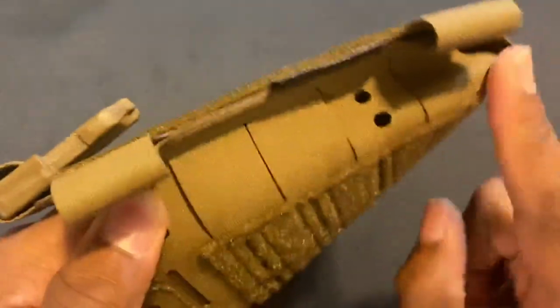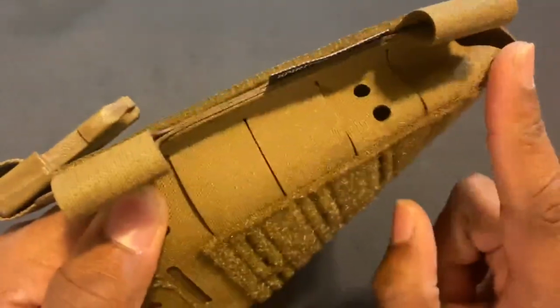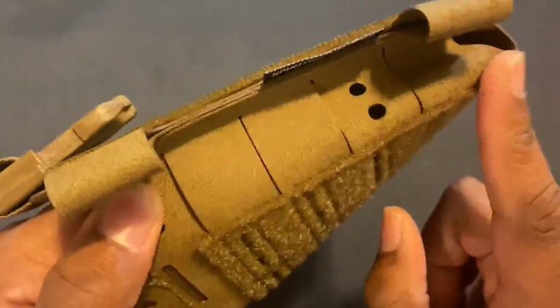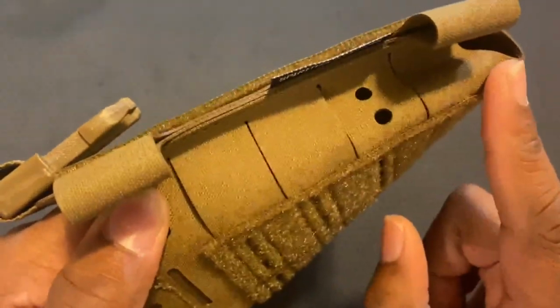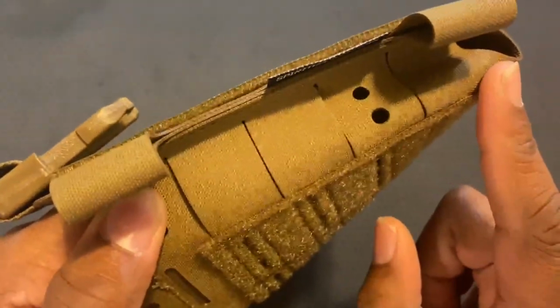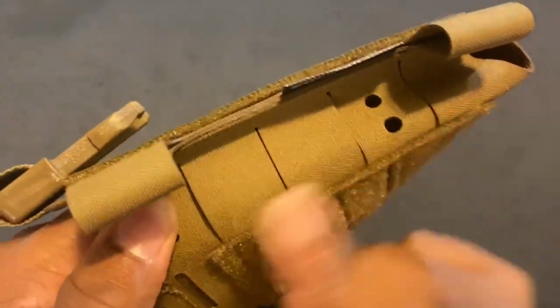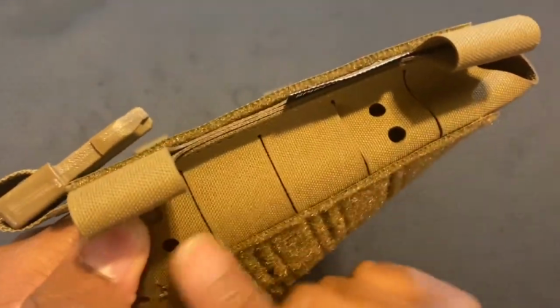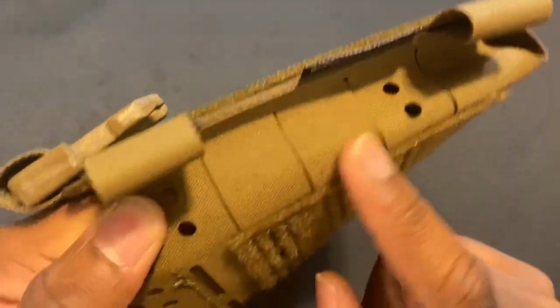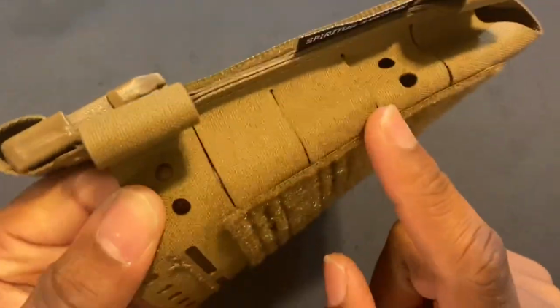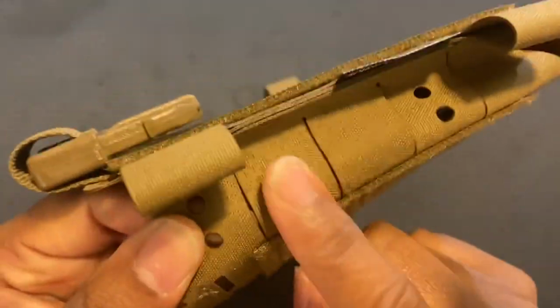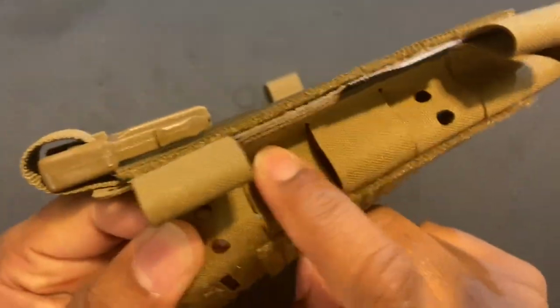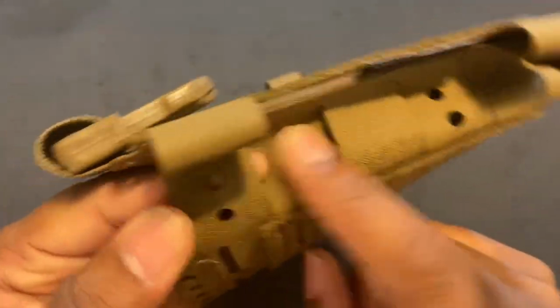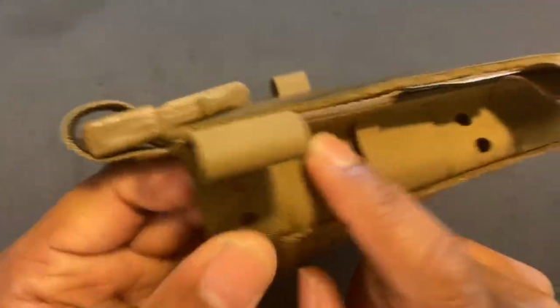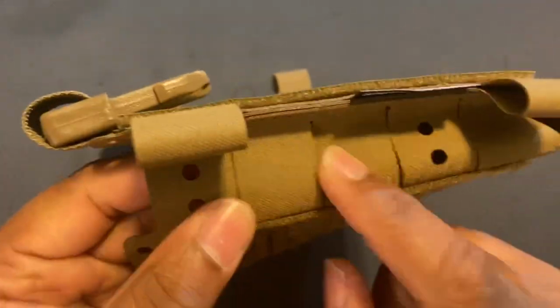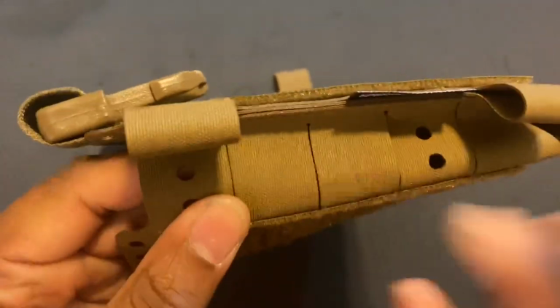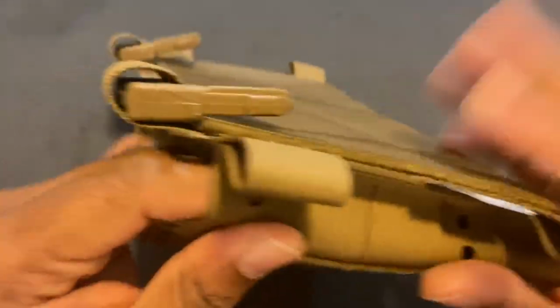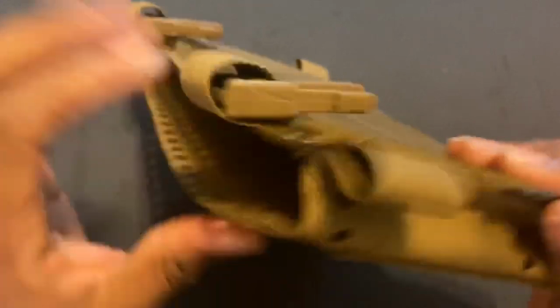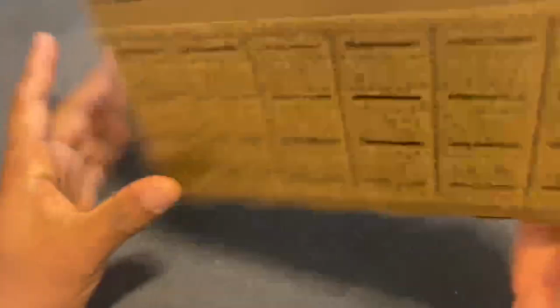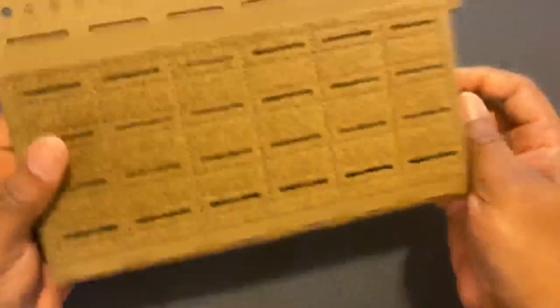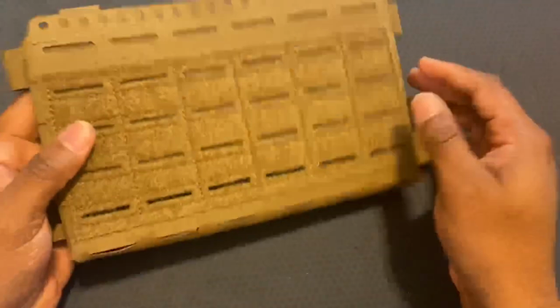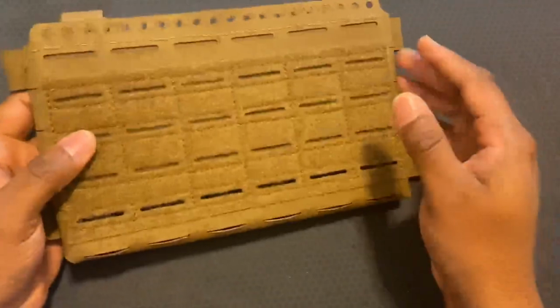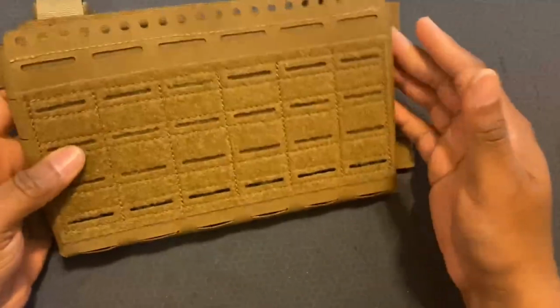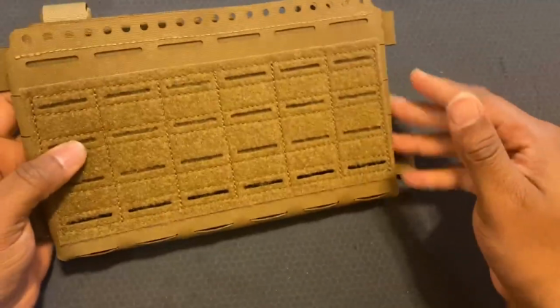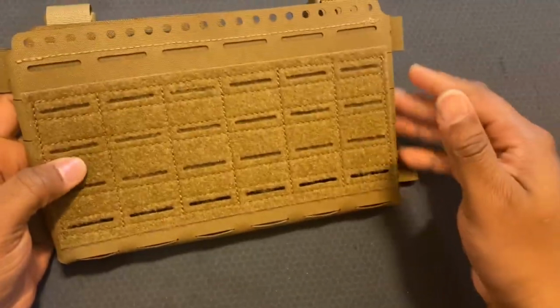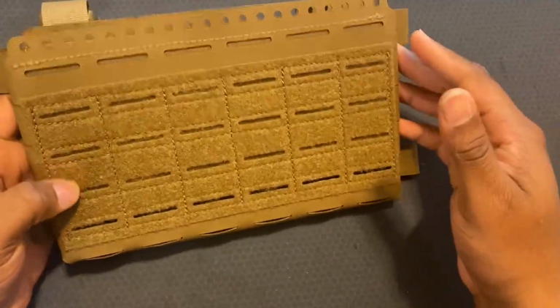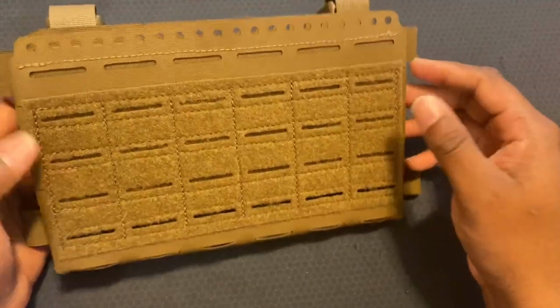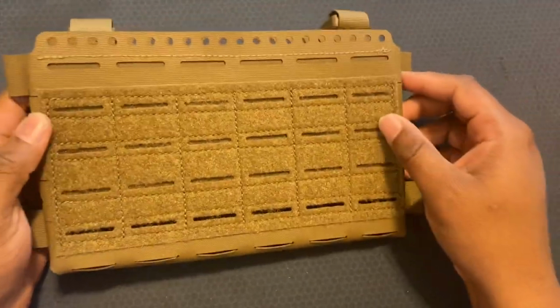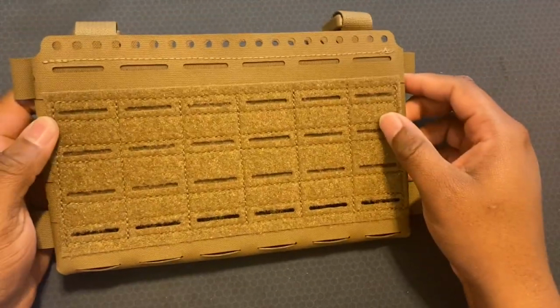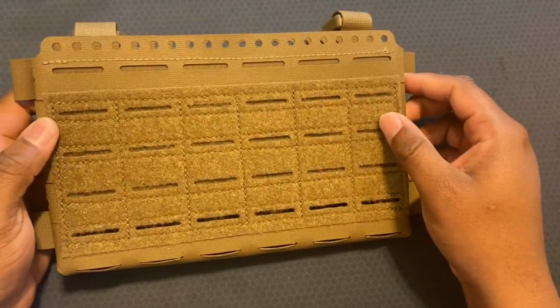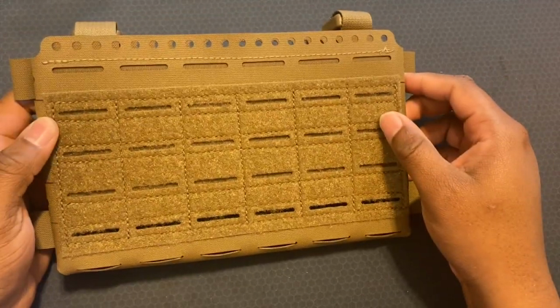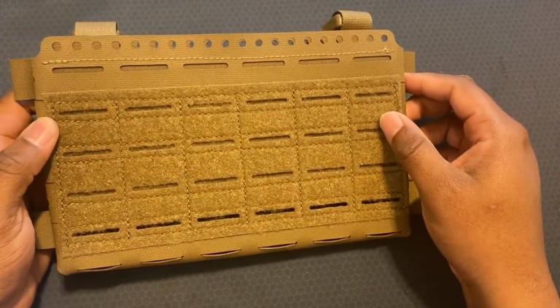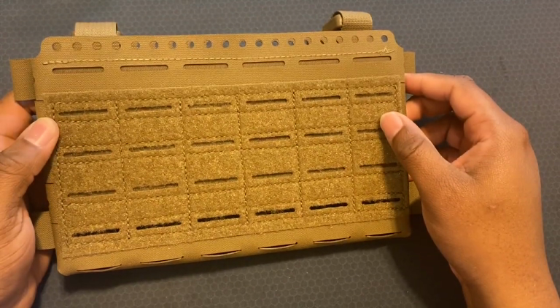On the other side, same thing — MOLLE compatible, so you can stick something else on the side as well.